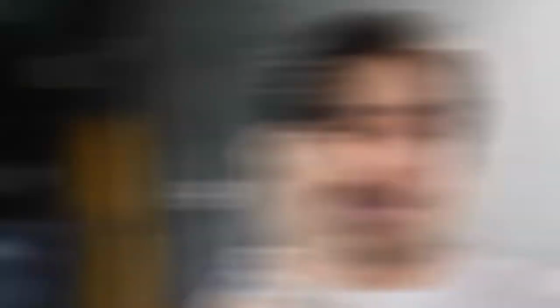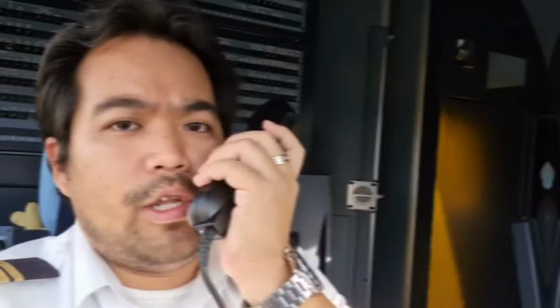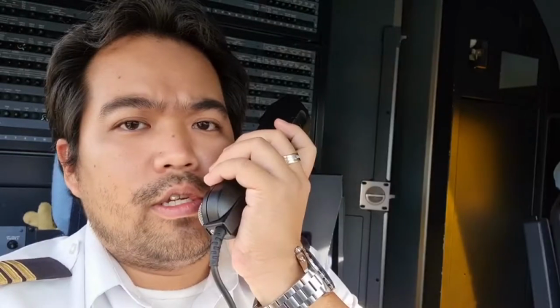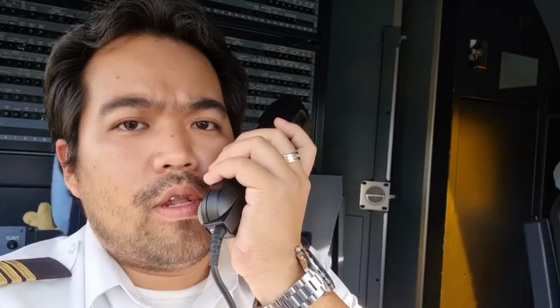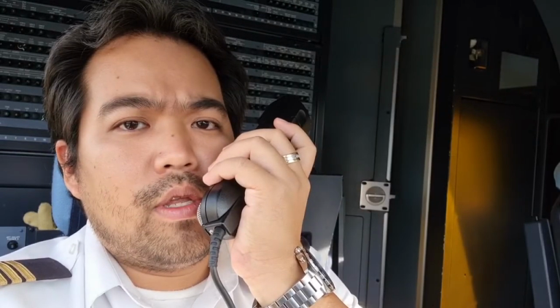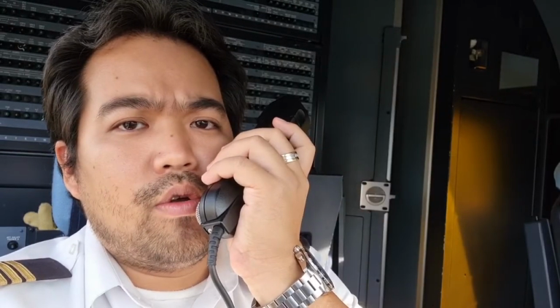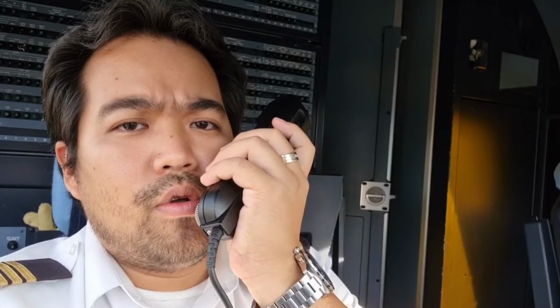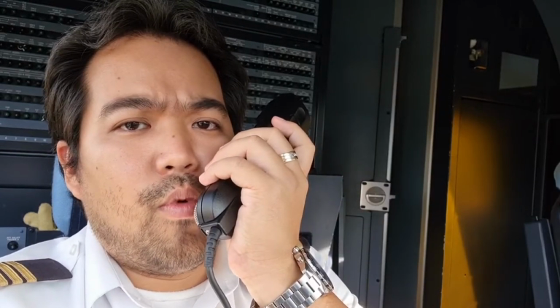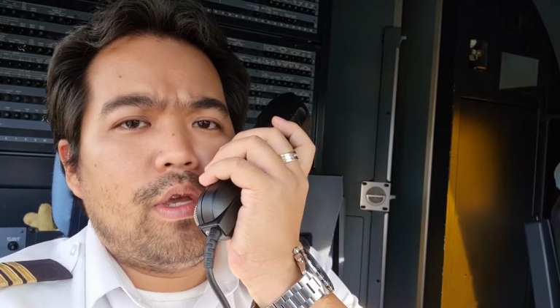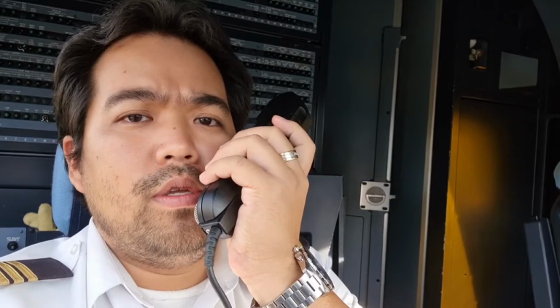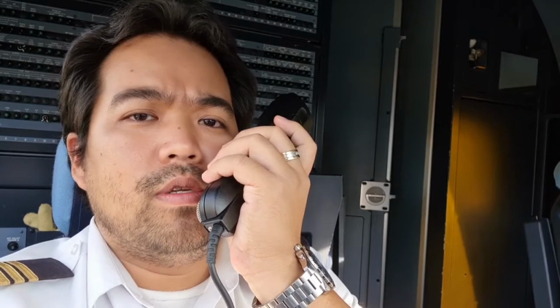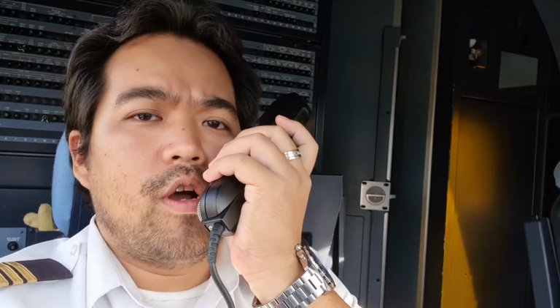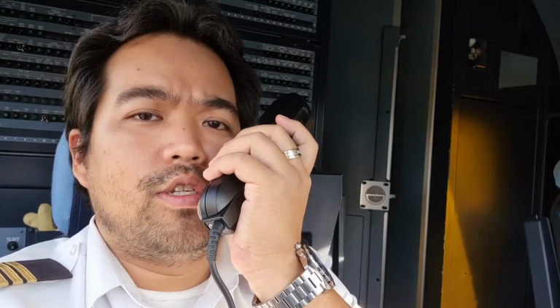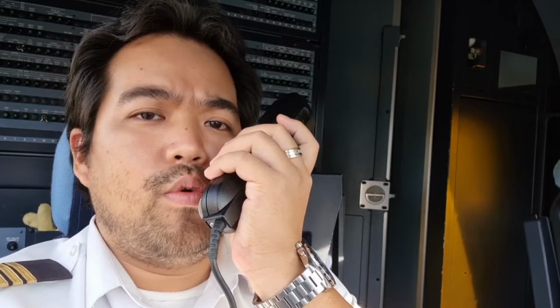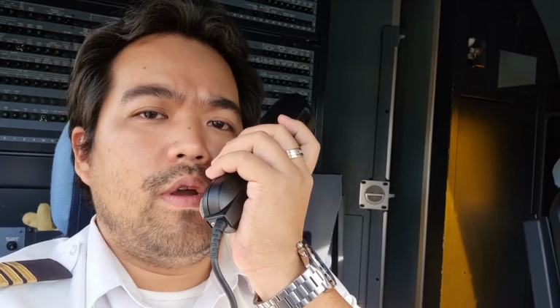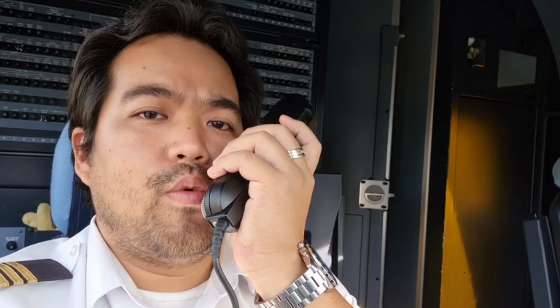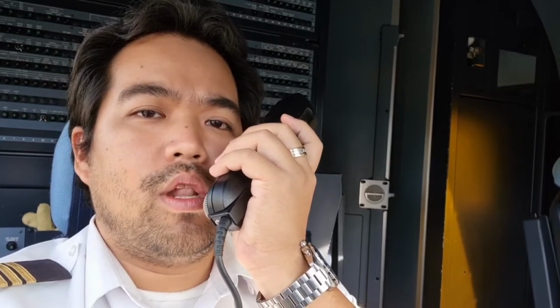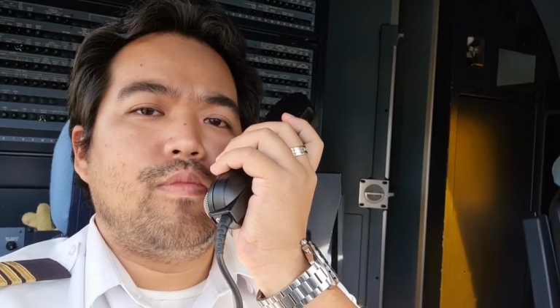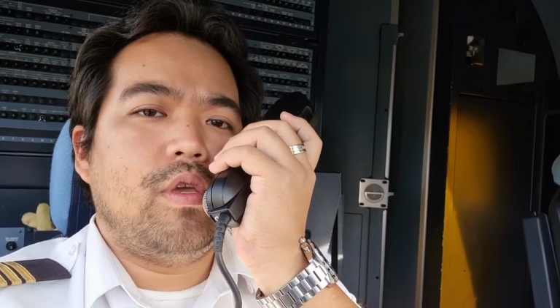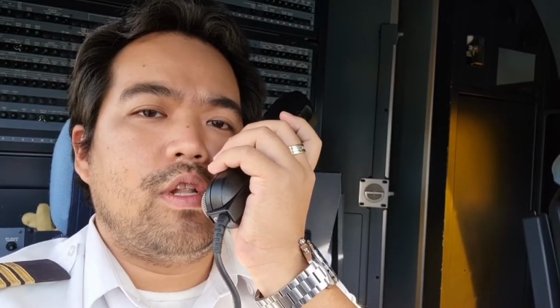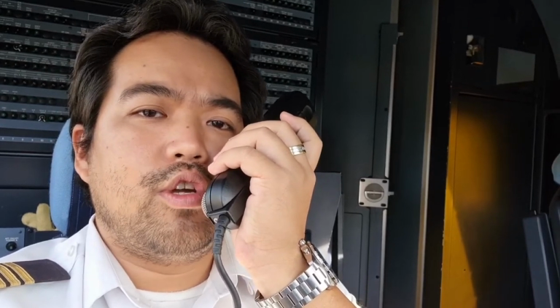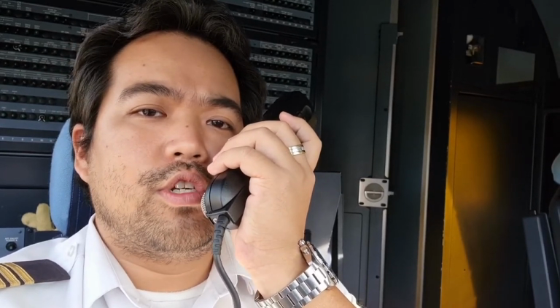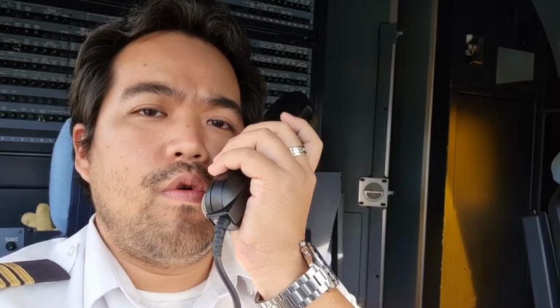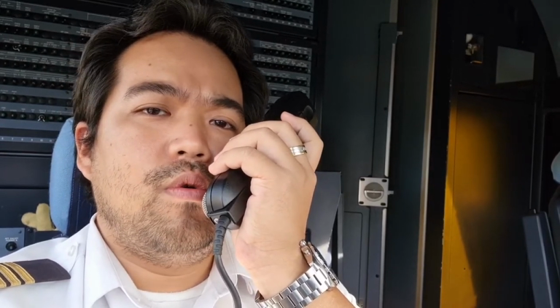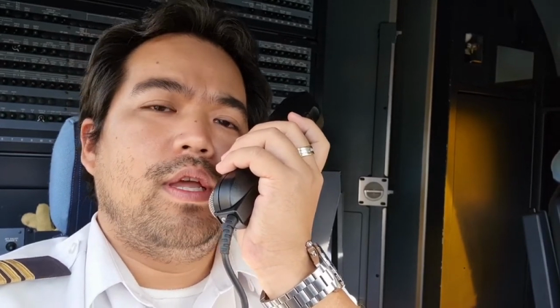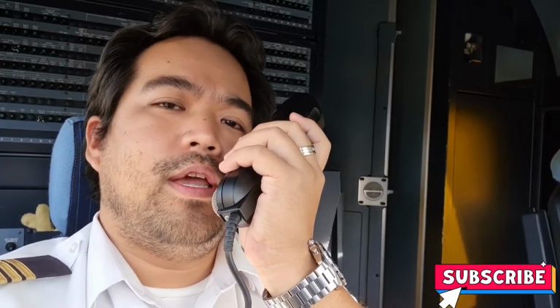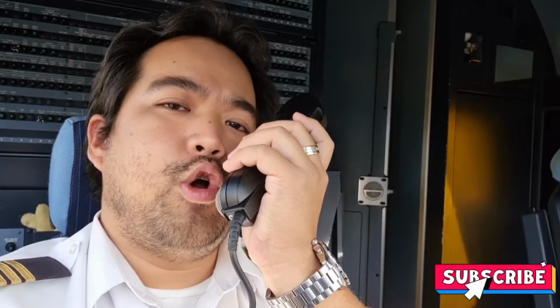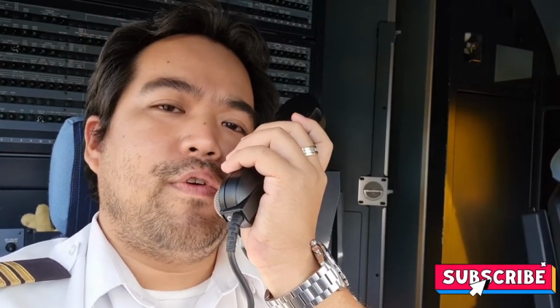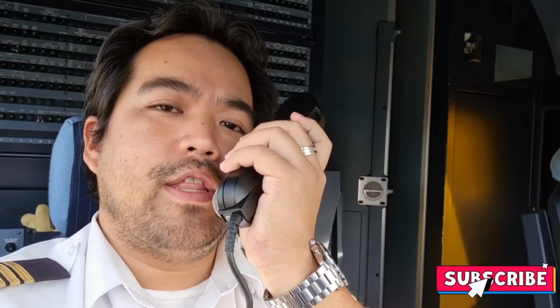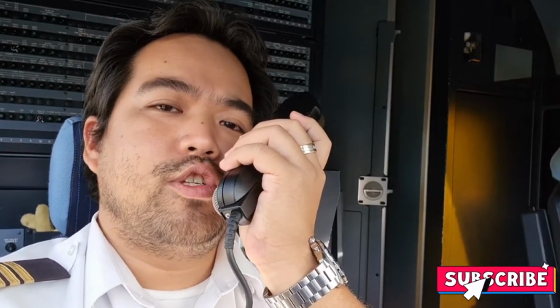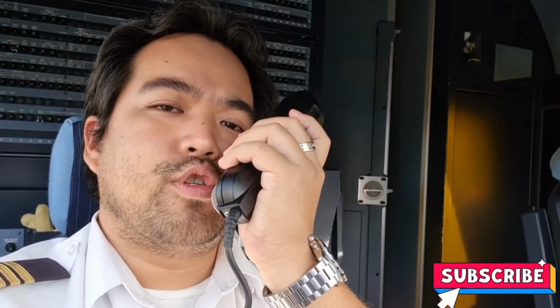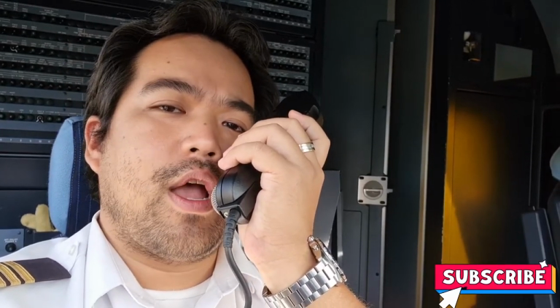Ladies and gentlemen, good morning. Uncle Joe here. Welcome to the Uncle Joe Show and don't forget to subscribe.